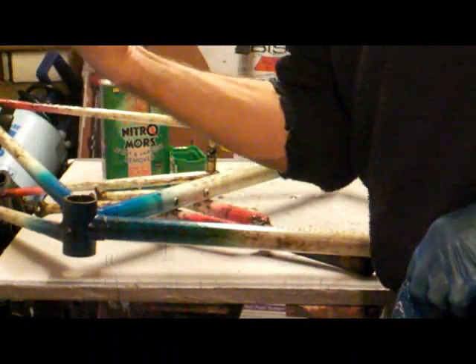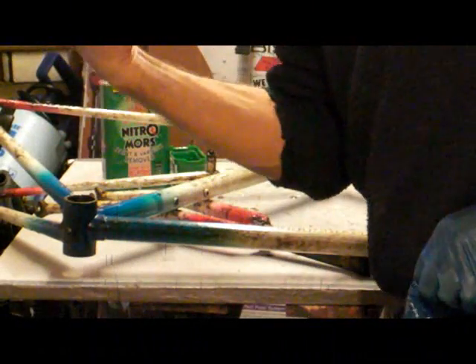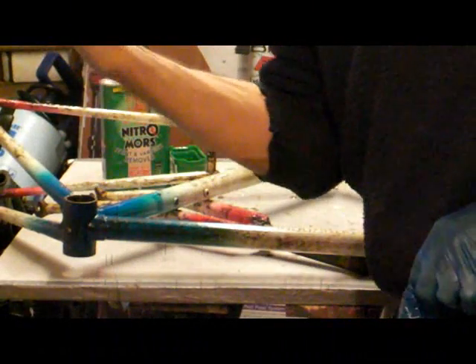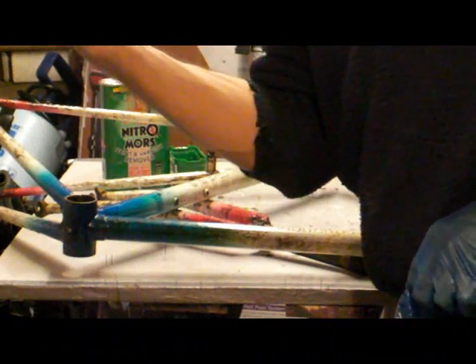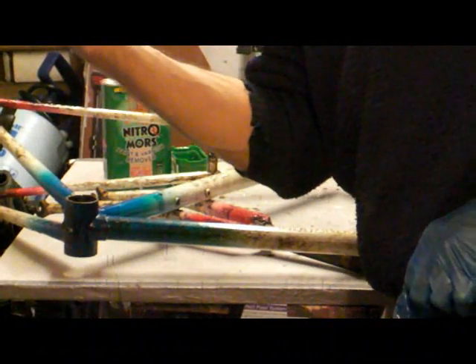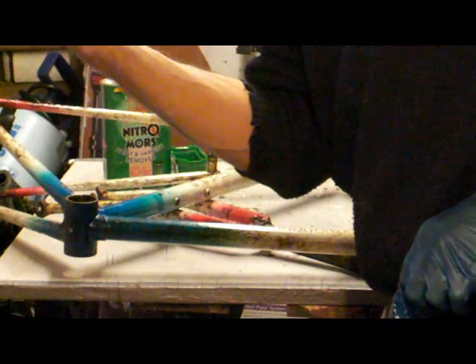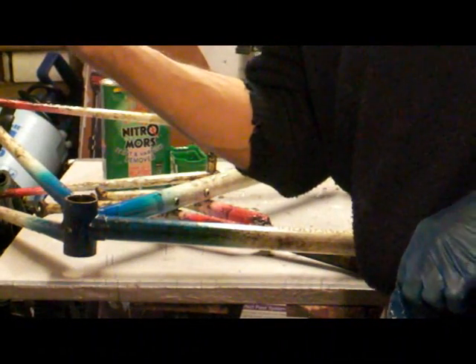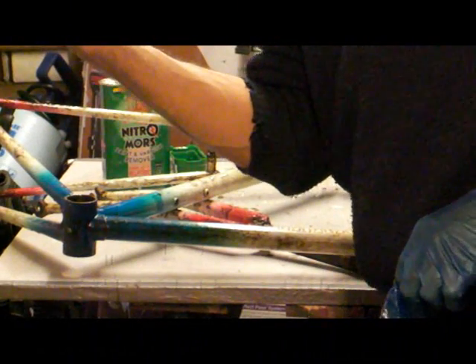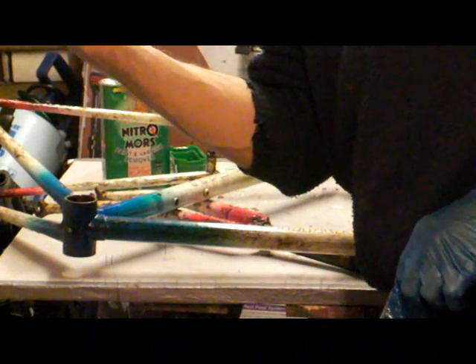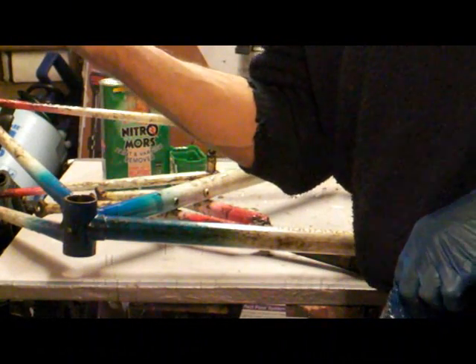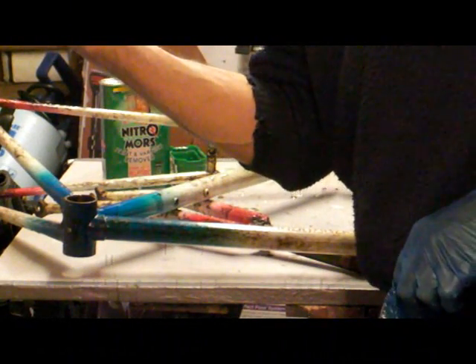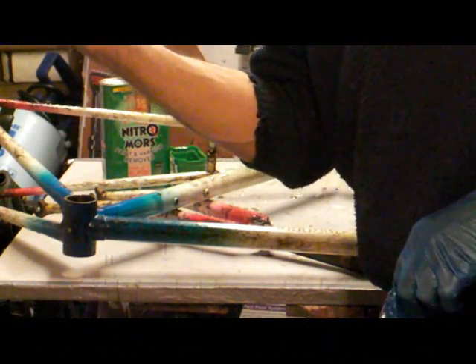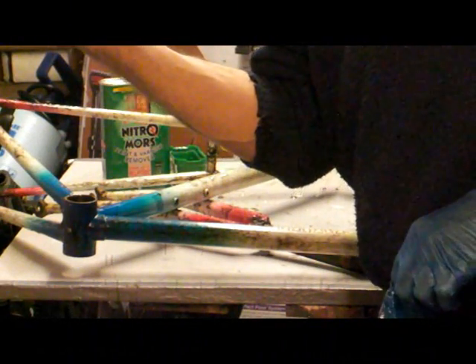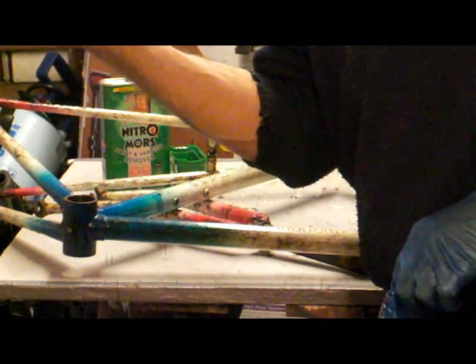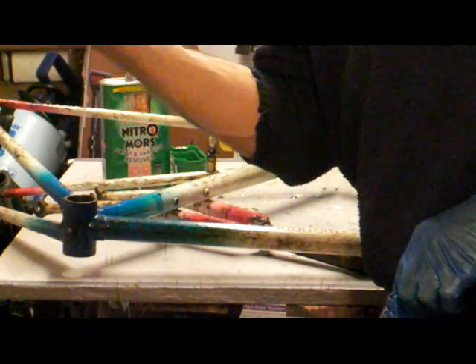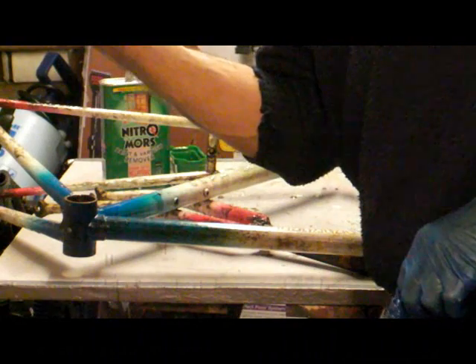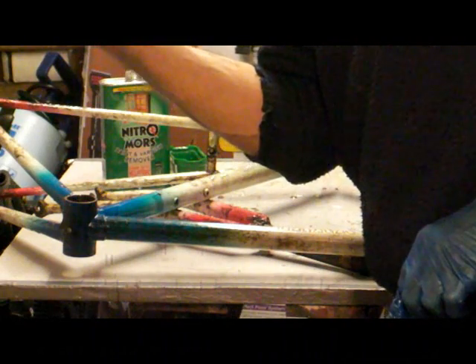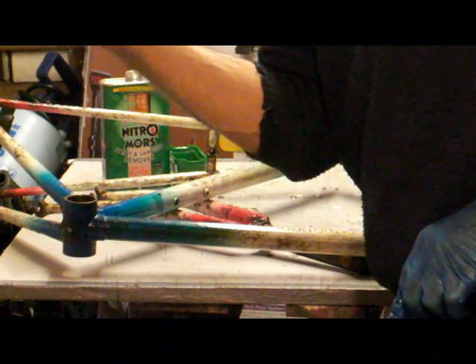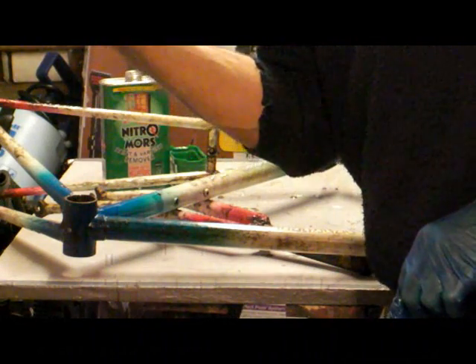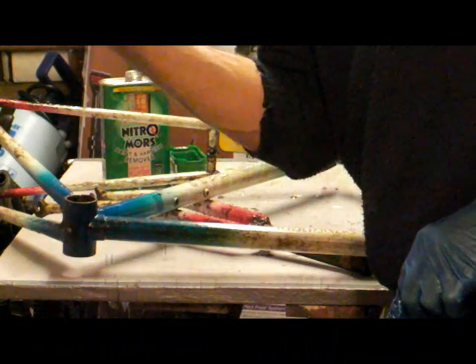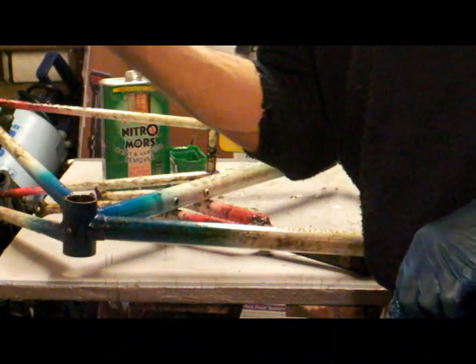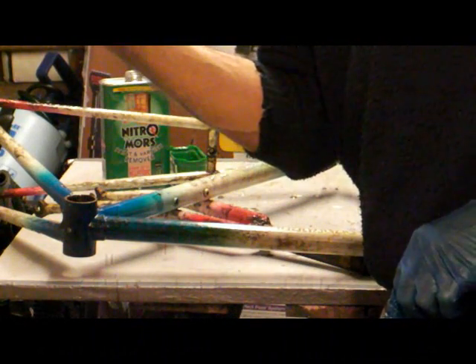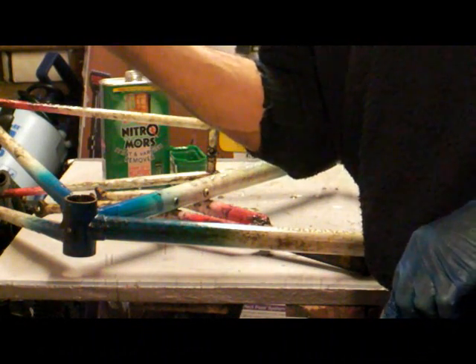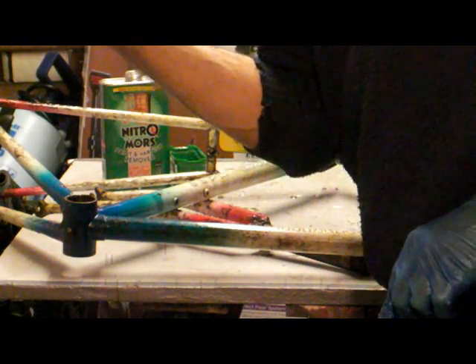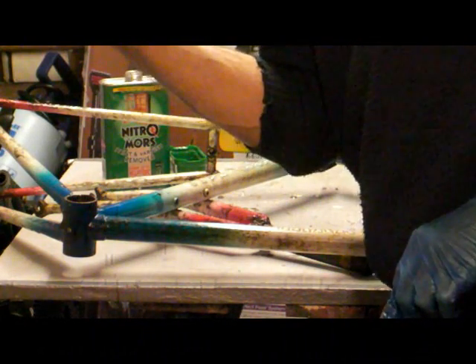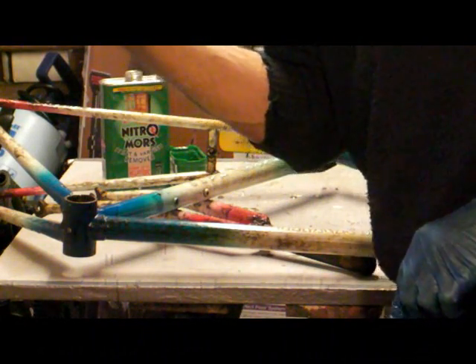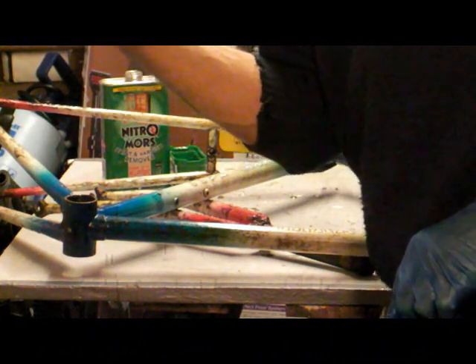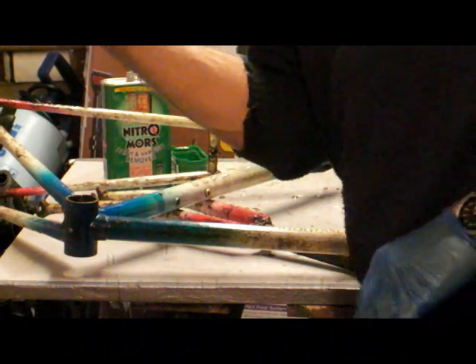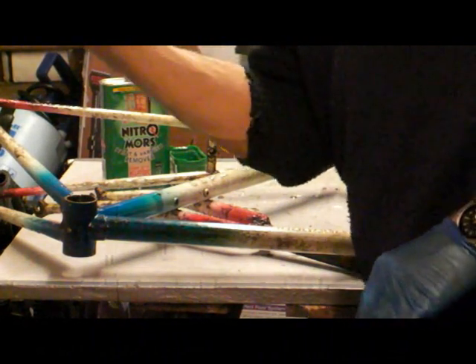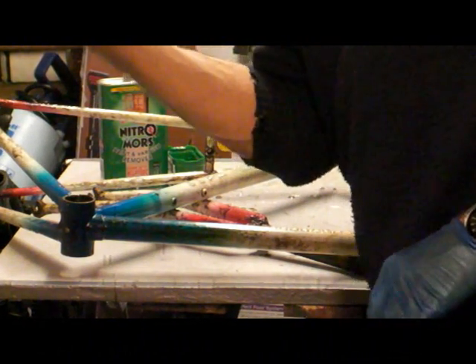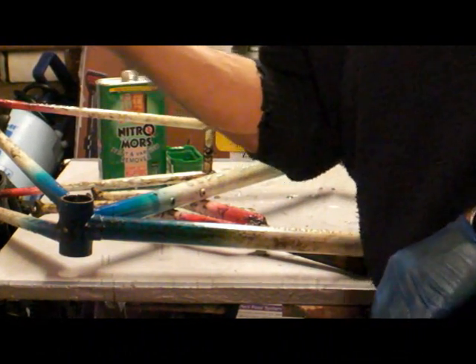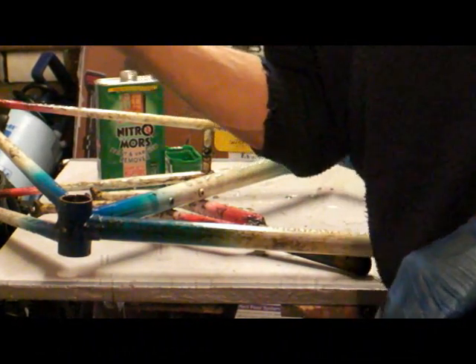And if you get it on your arm like I did there, it'll sting a bit, so get some water and wipe it off as quick as you can.